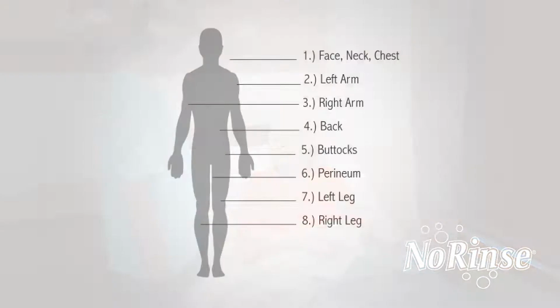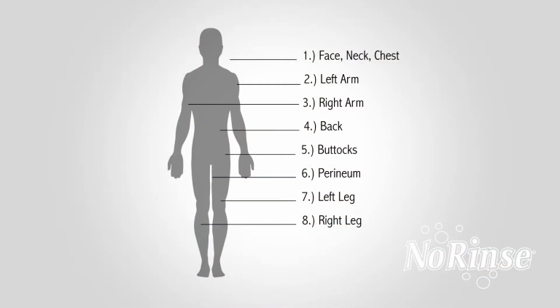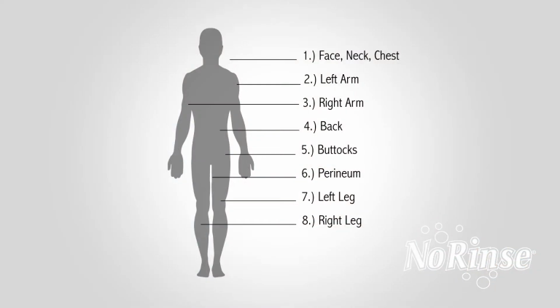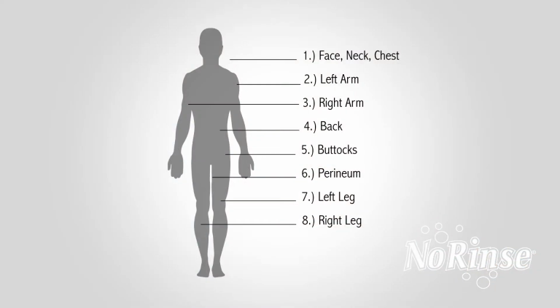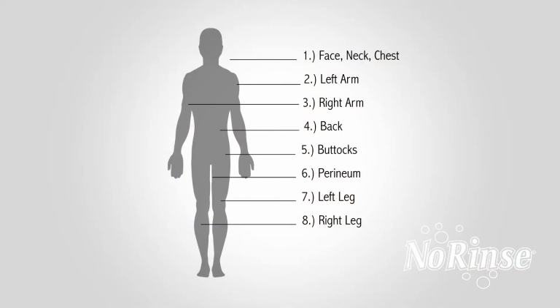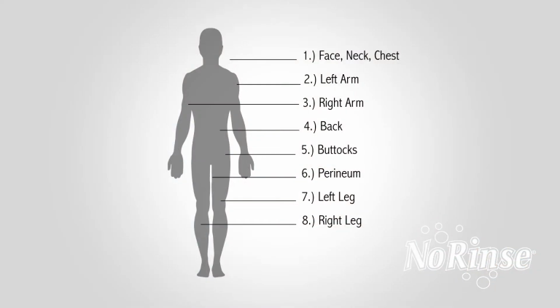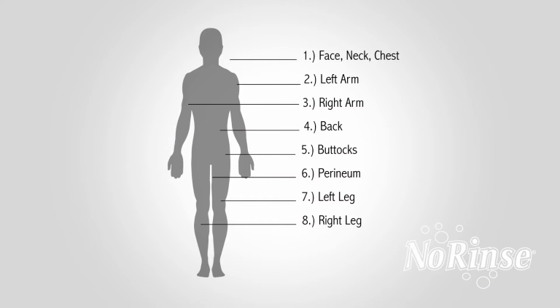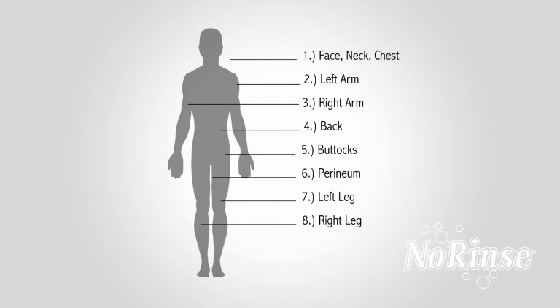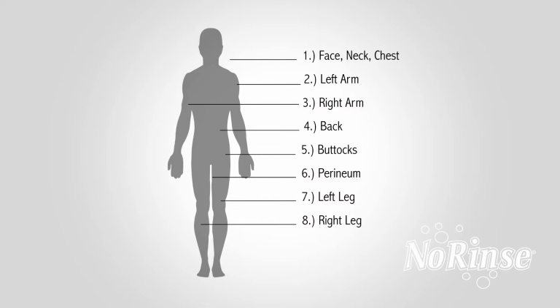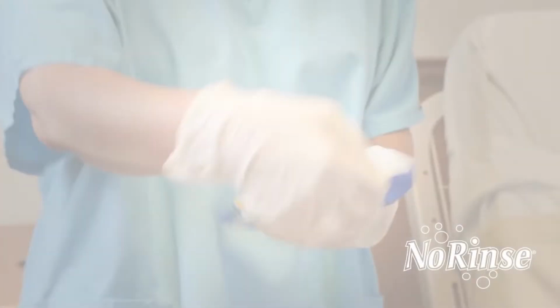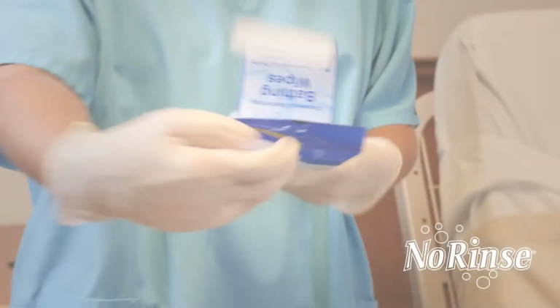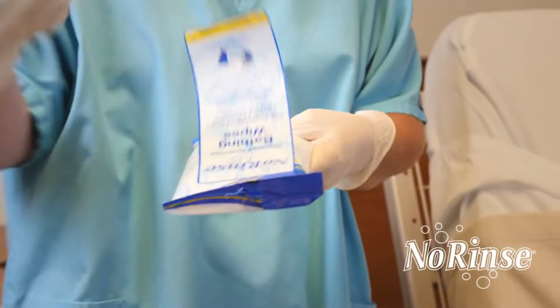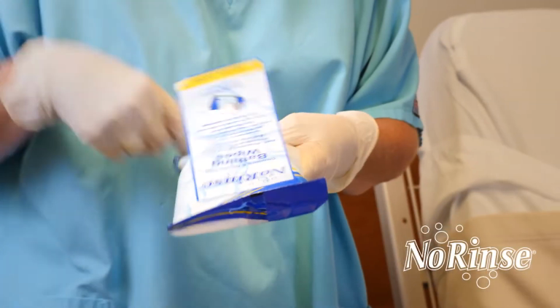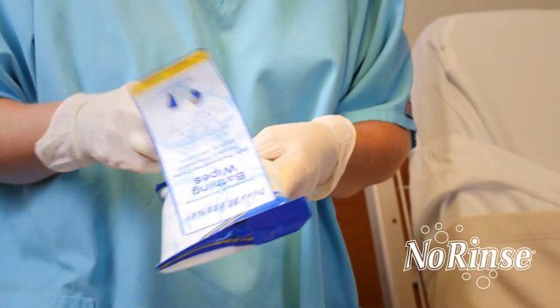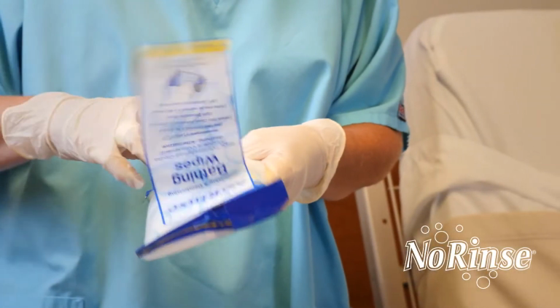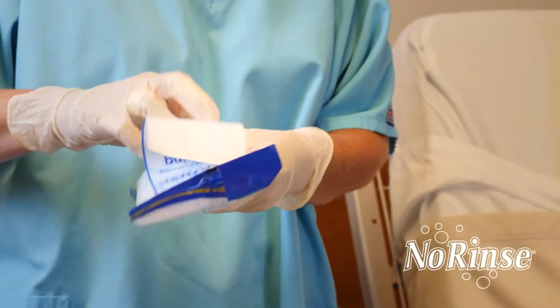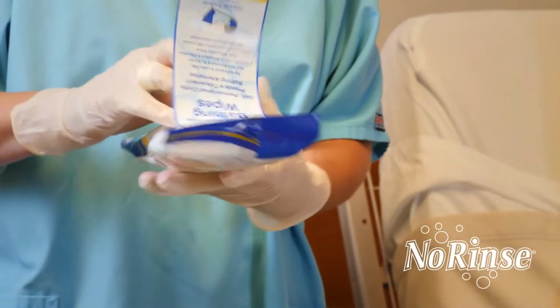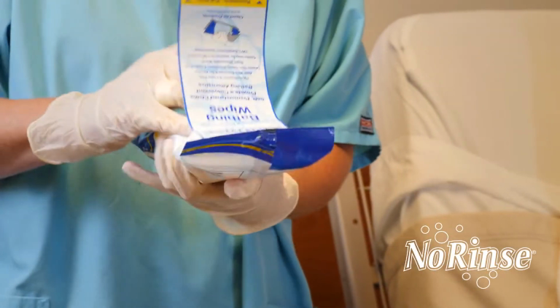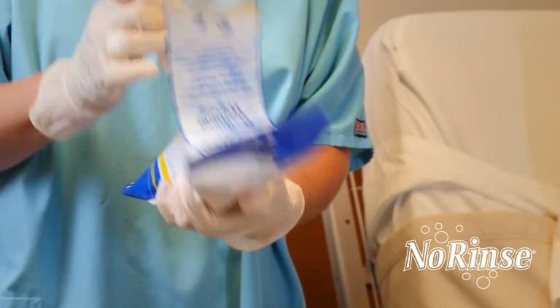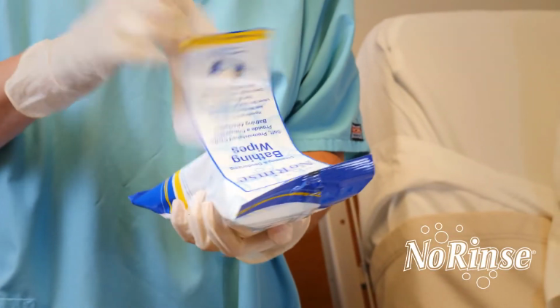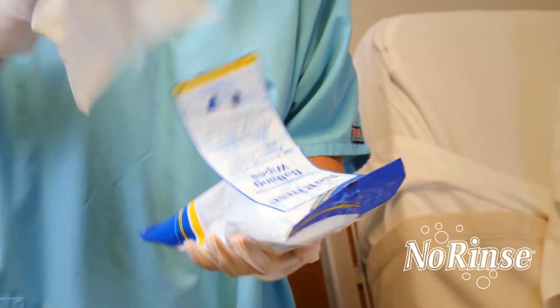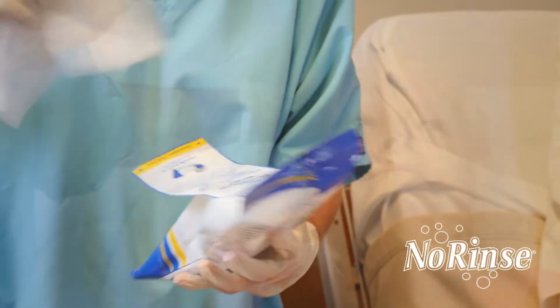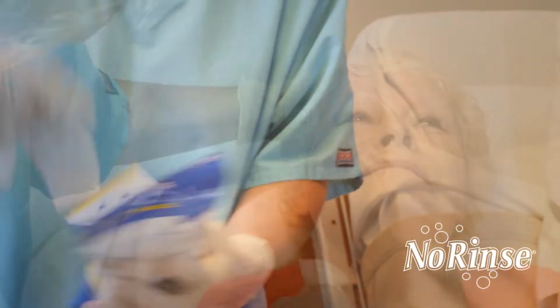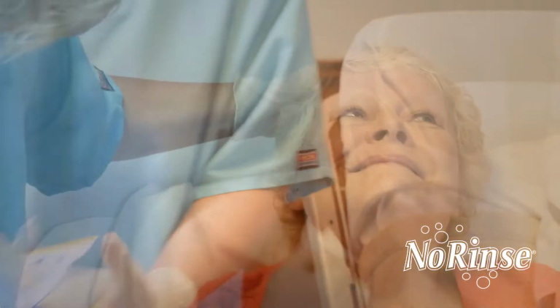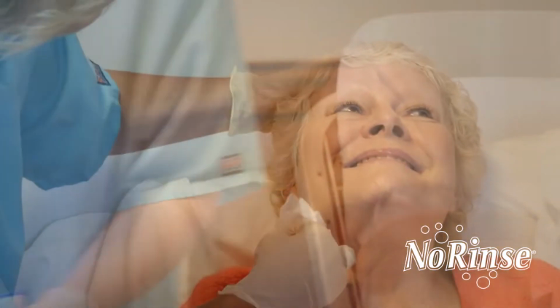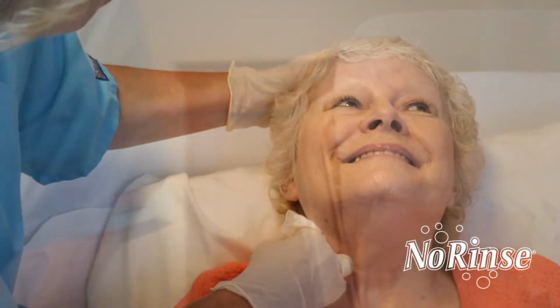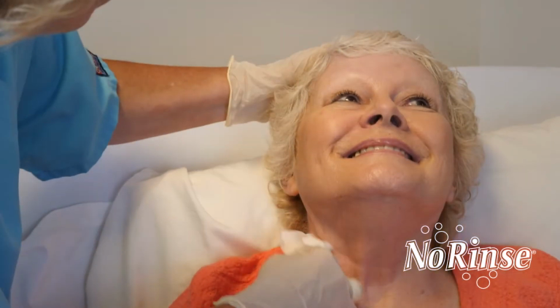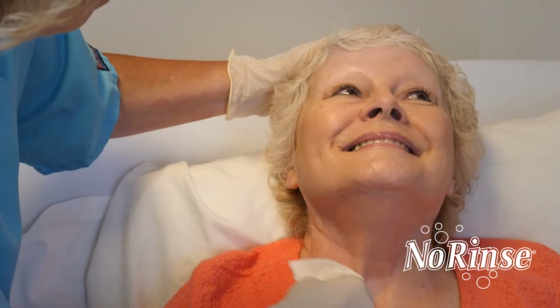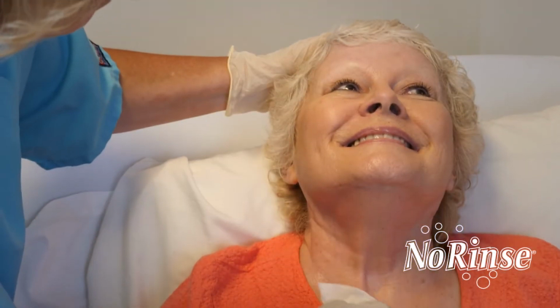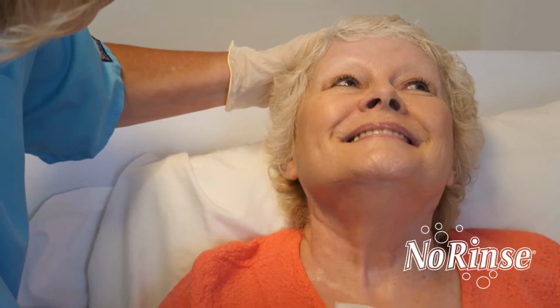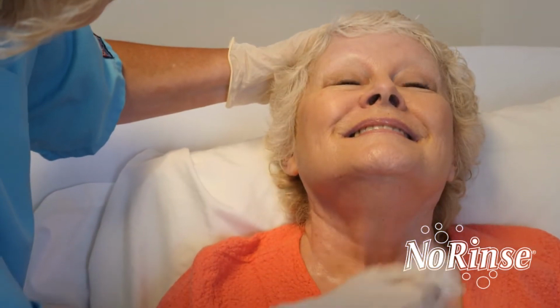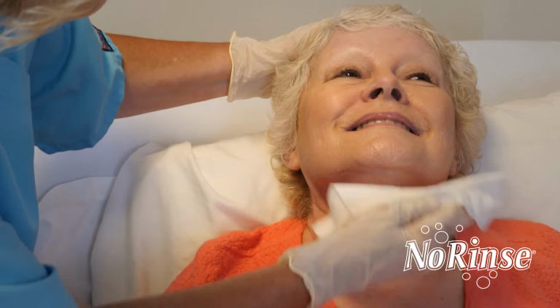Using the bathing sequence chart, remove one wipe and wash the area as indicated. No need to towel dry.